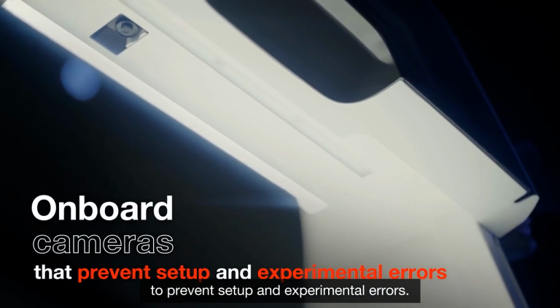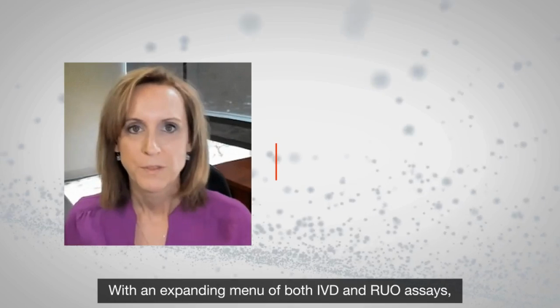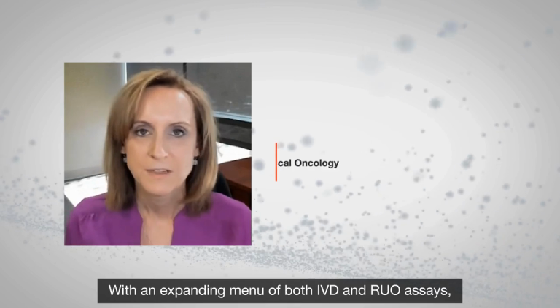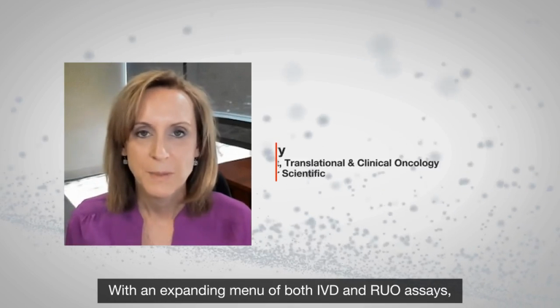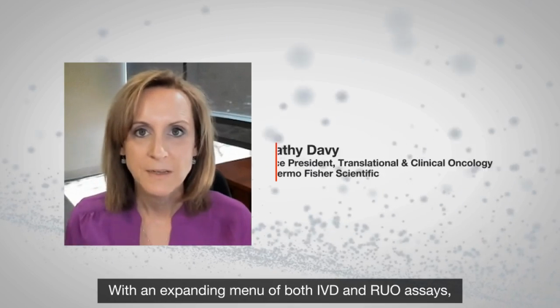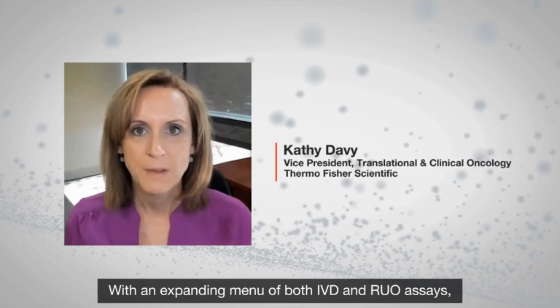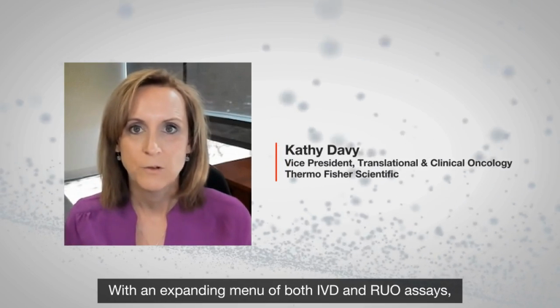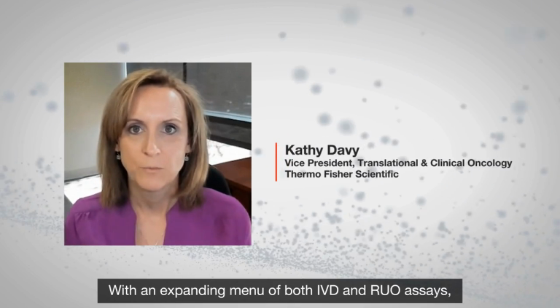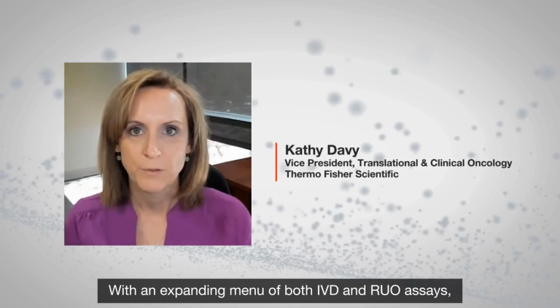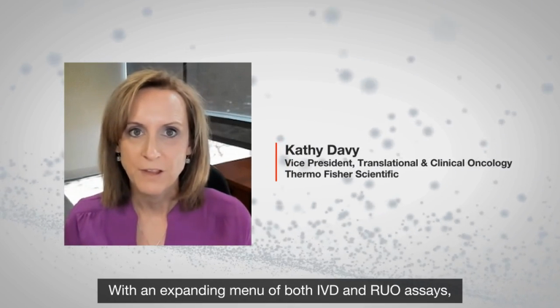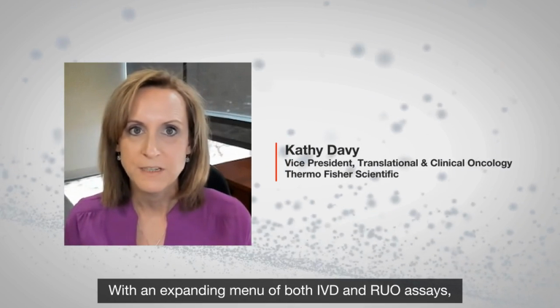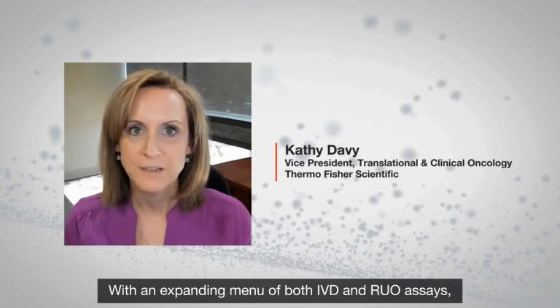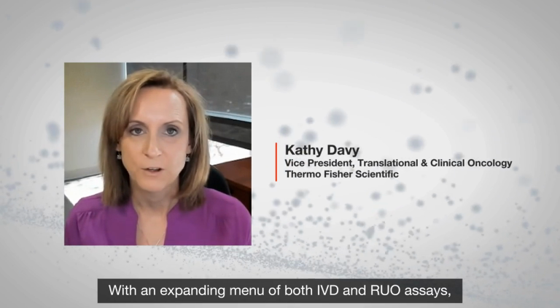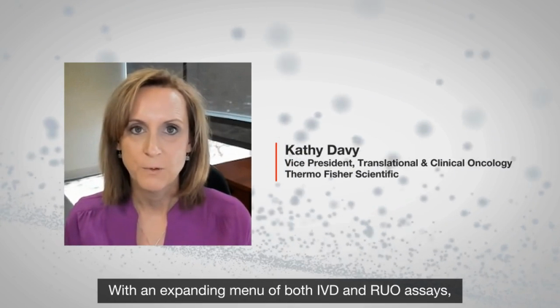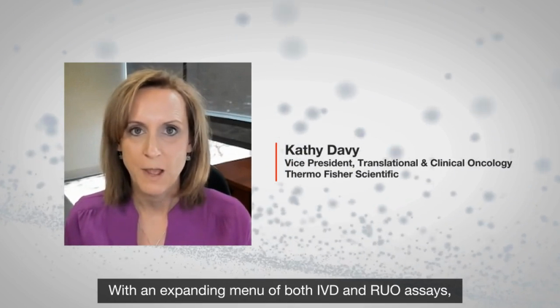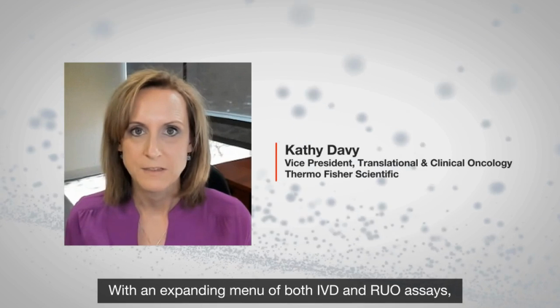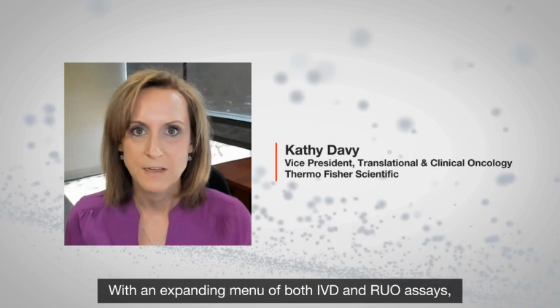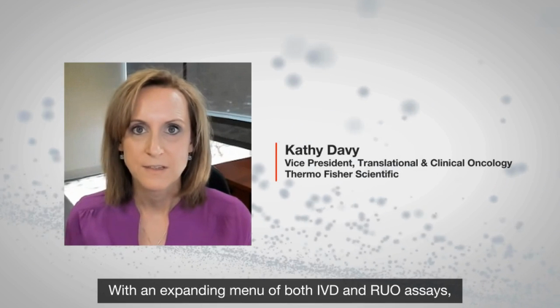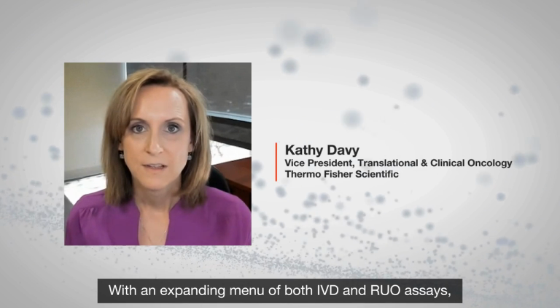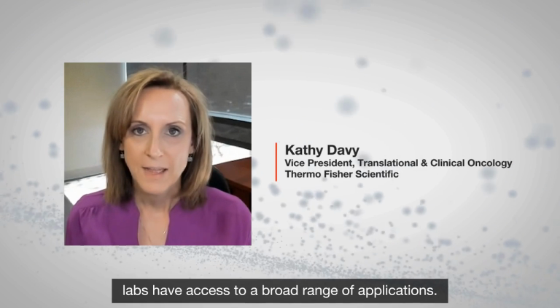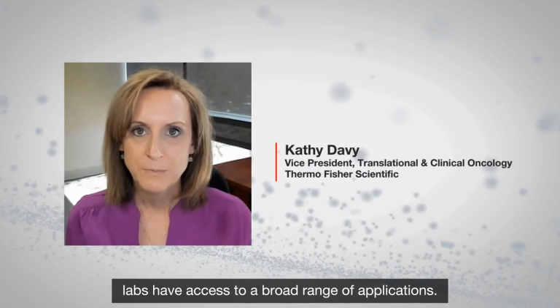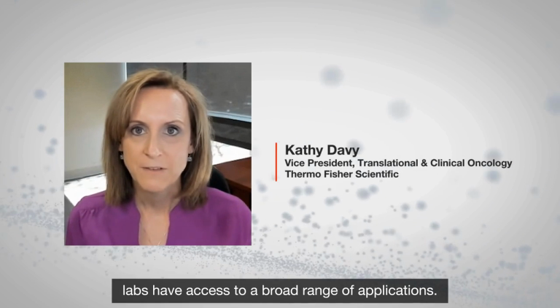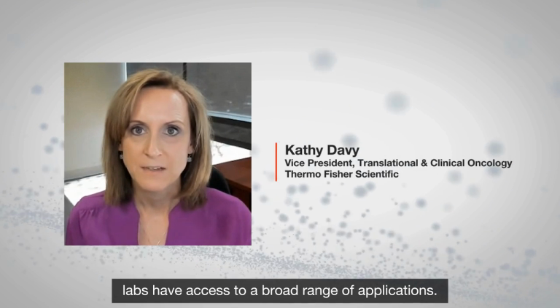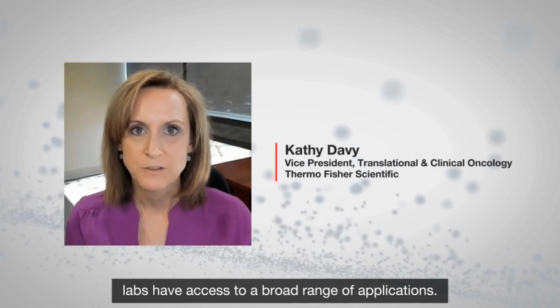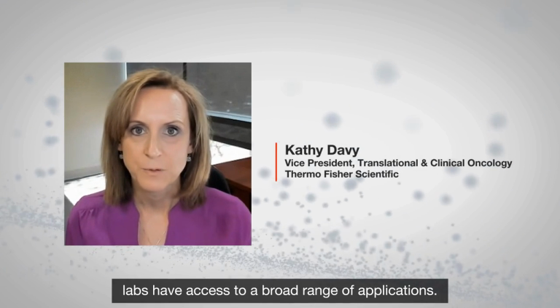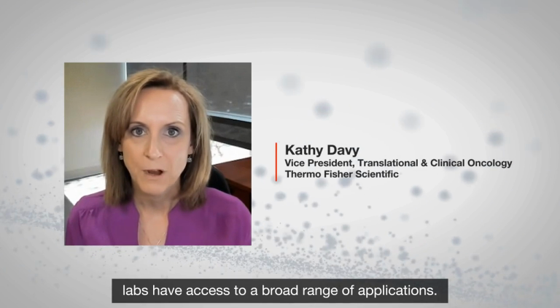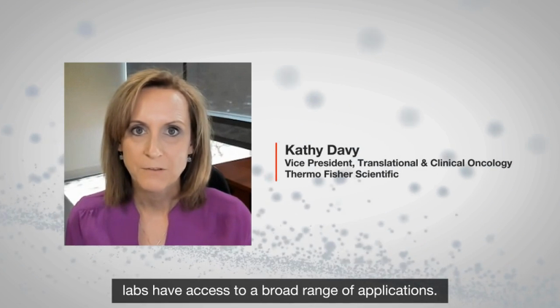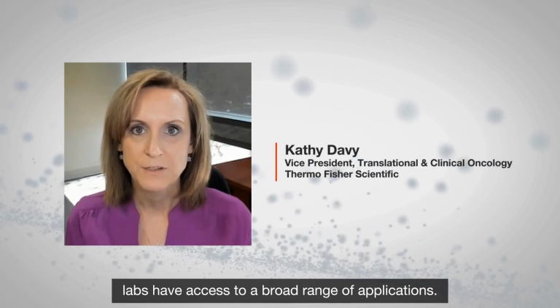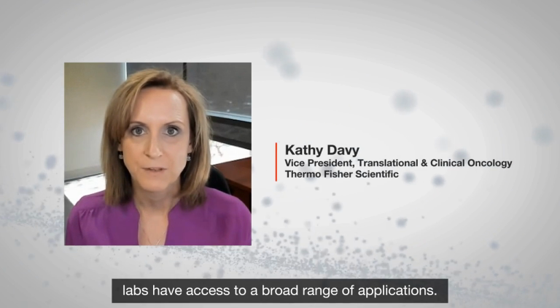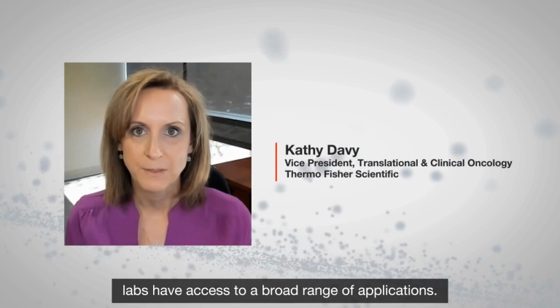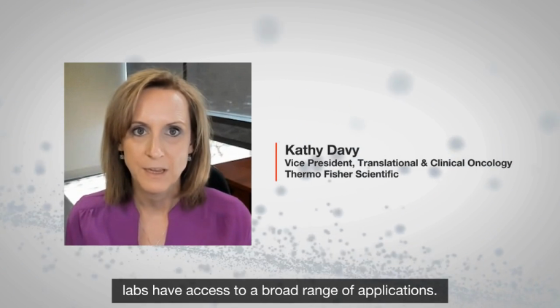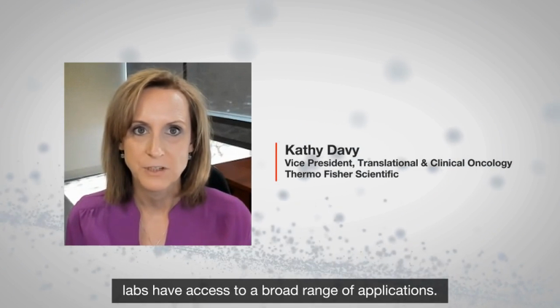With an expanding menu of both IVD and RUO assays, labs have access to a broad range of applications.